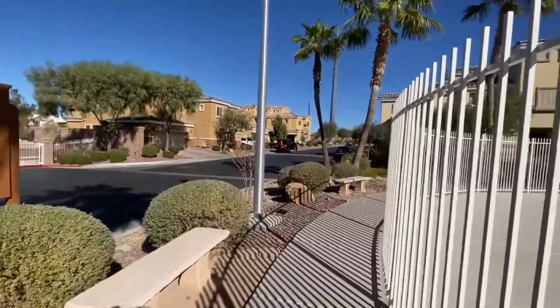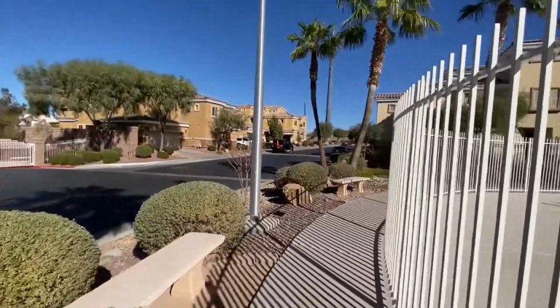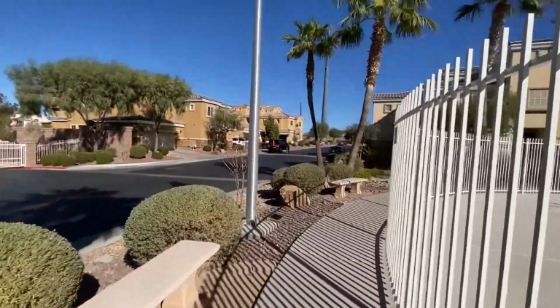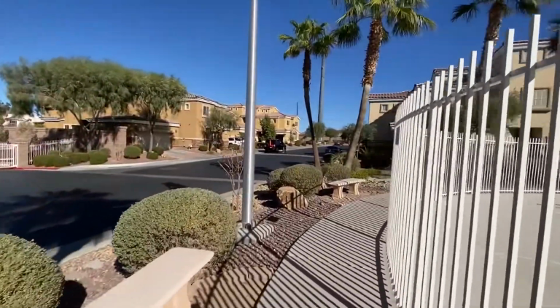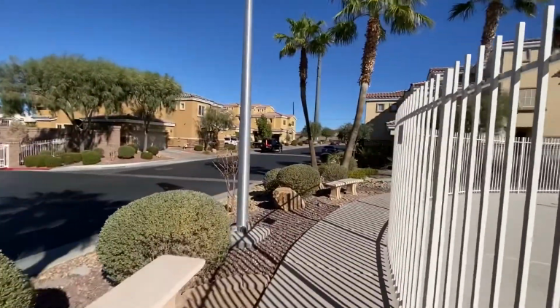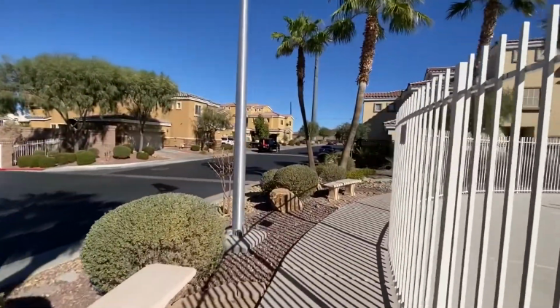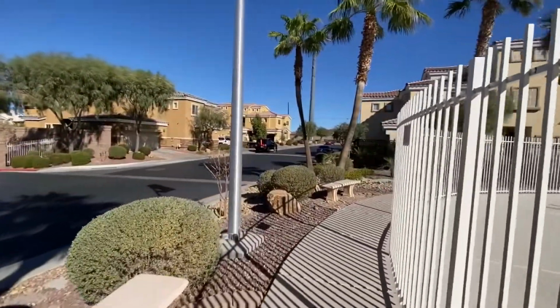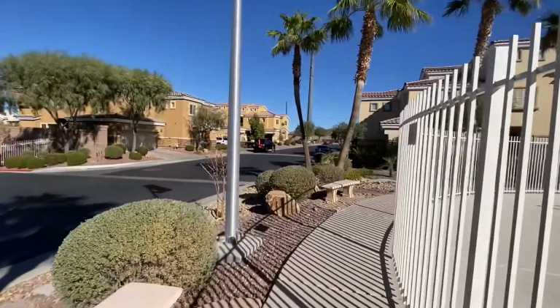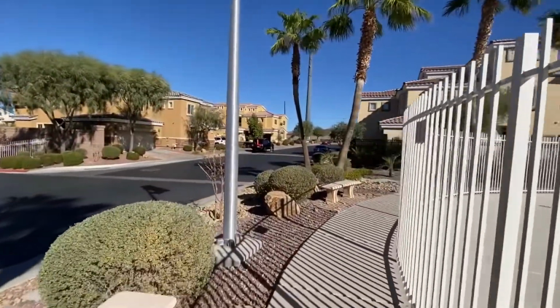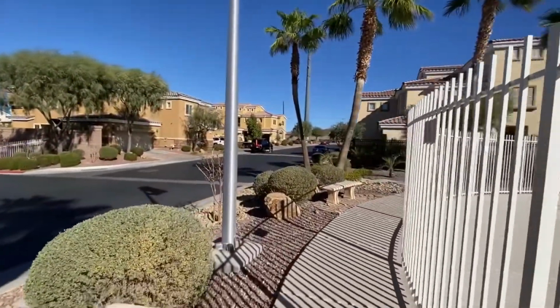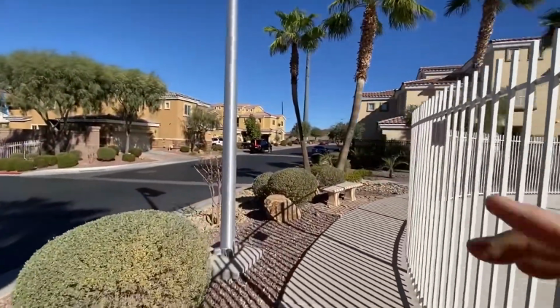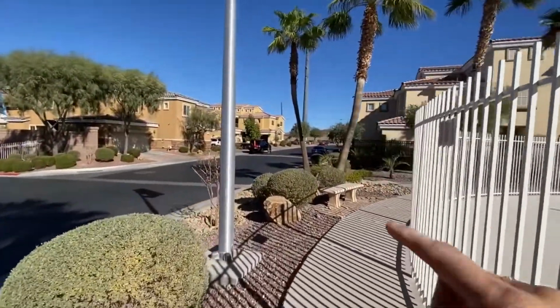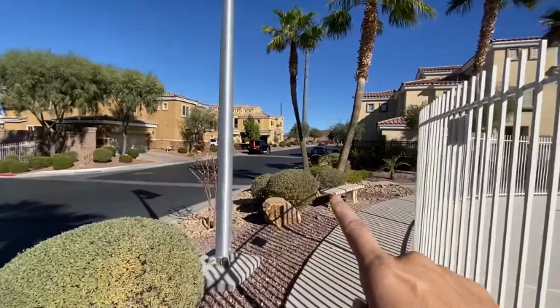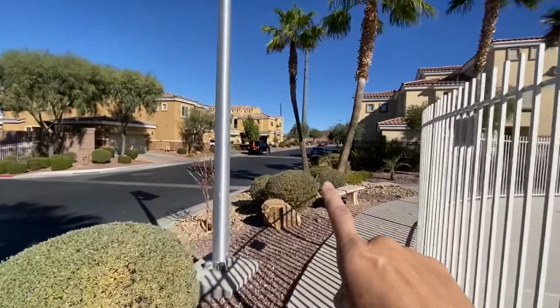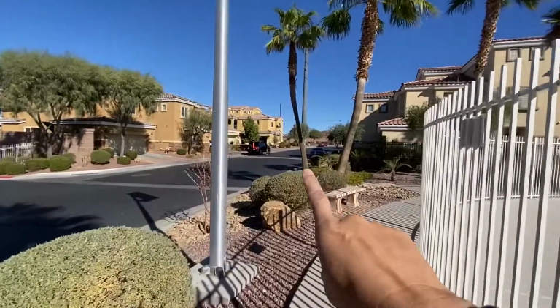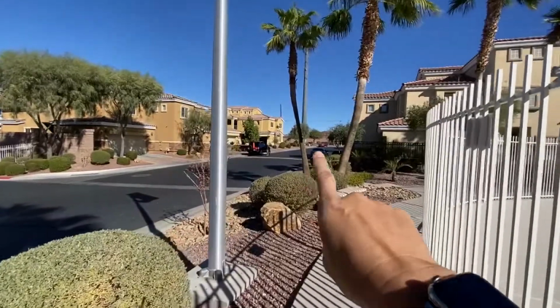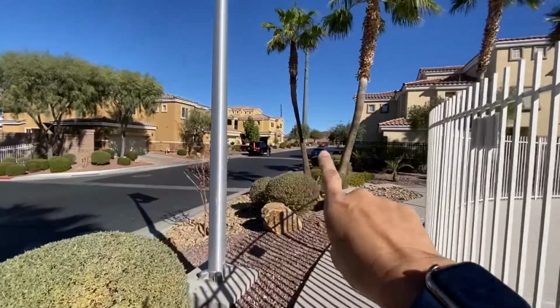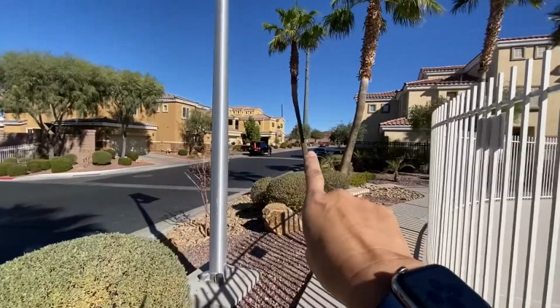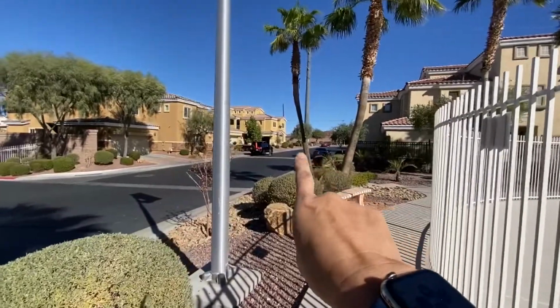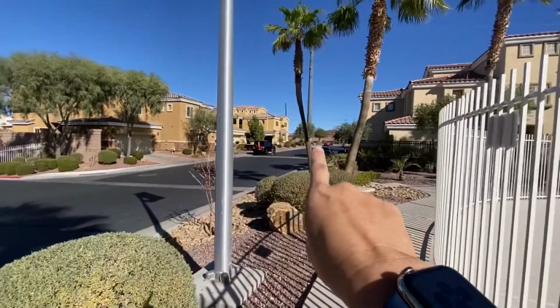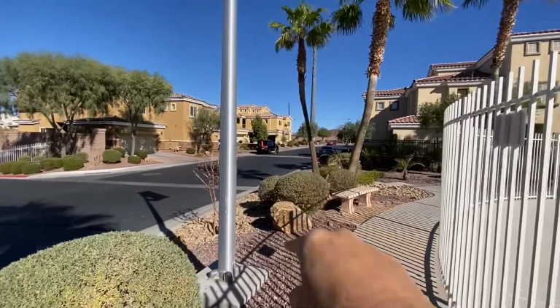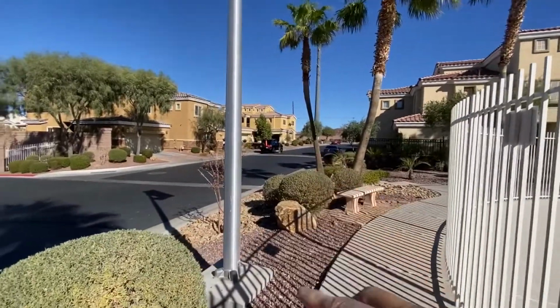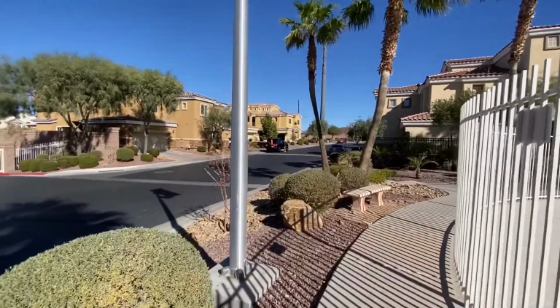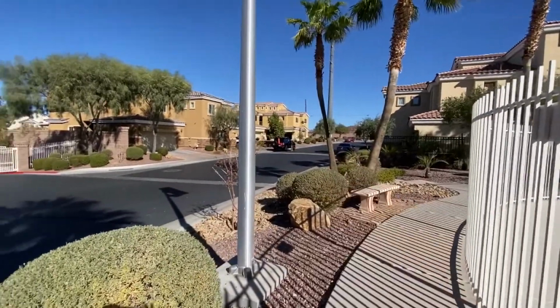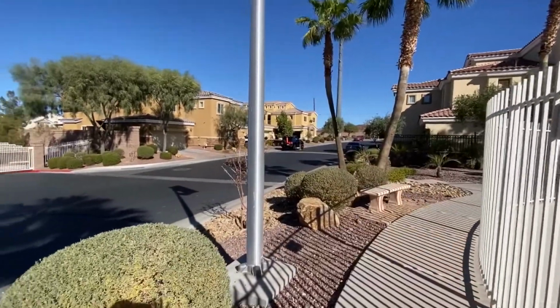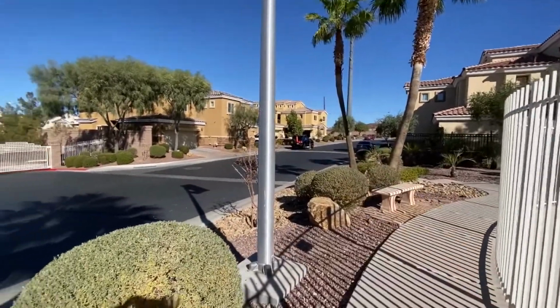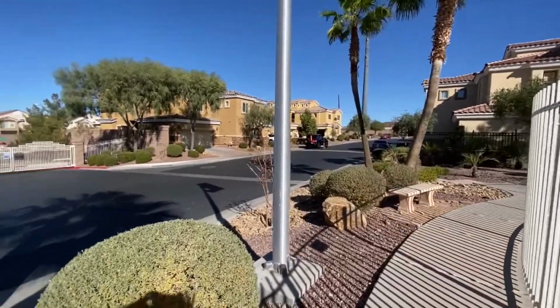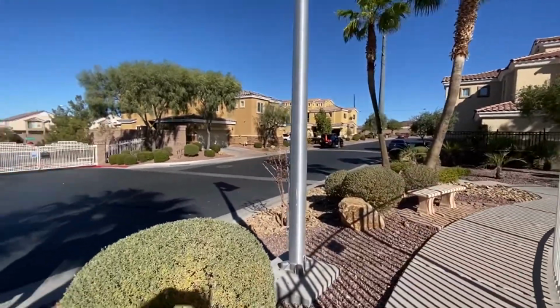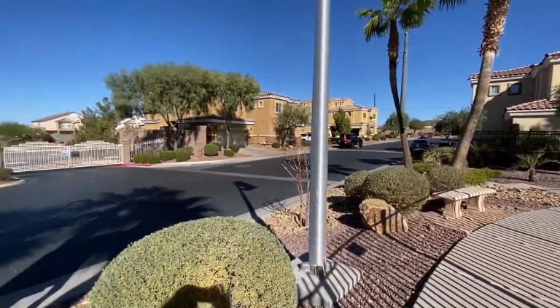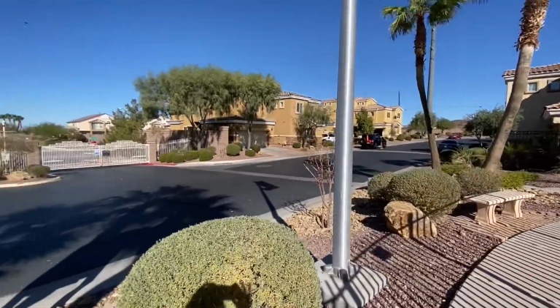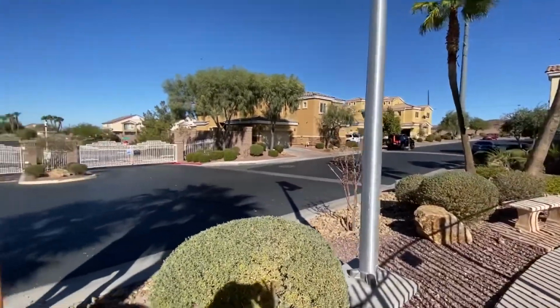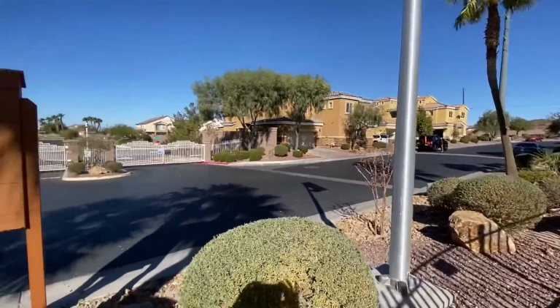You can maybe hear the freeway noise — the freeway is right there. That's the 515 freeway.